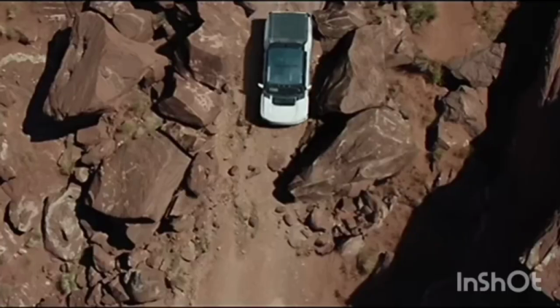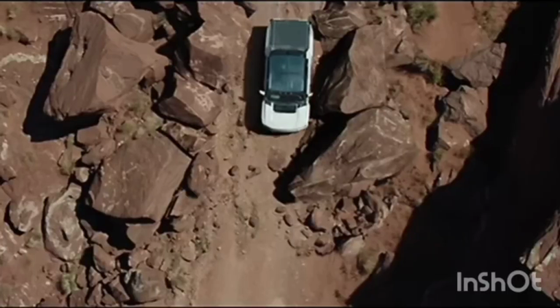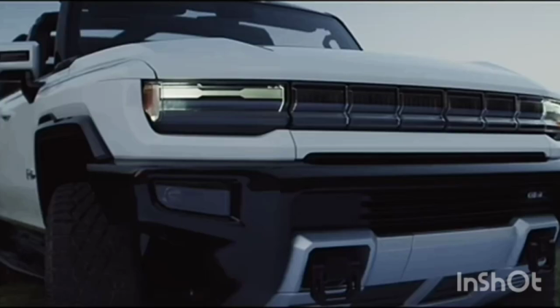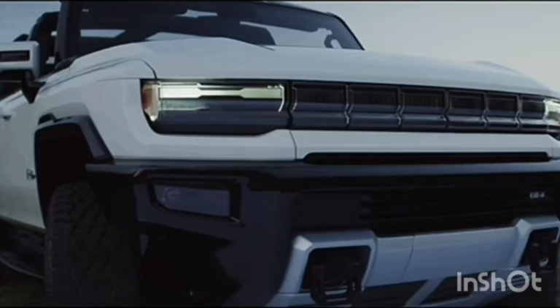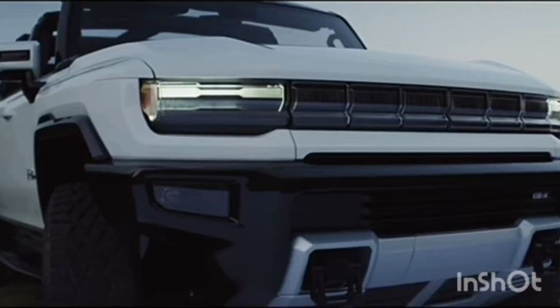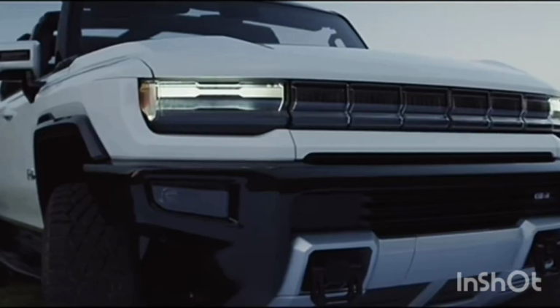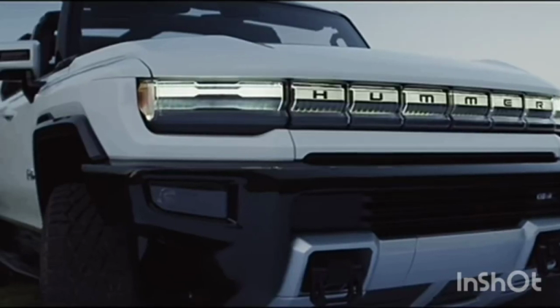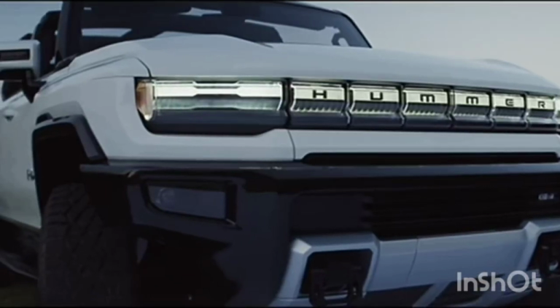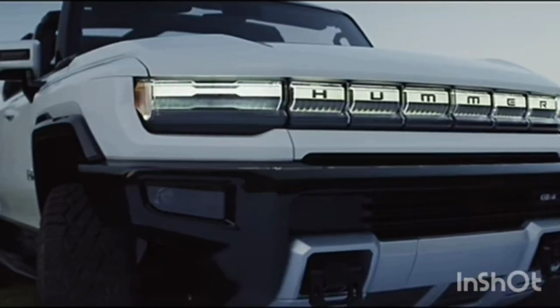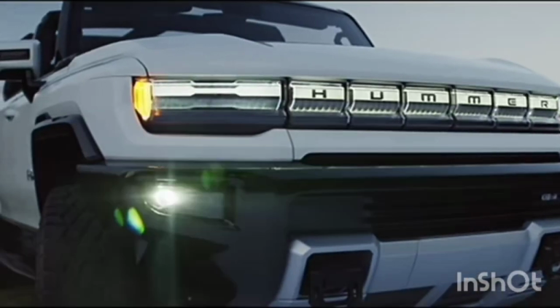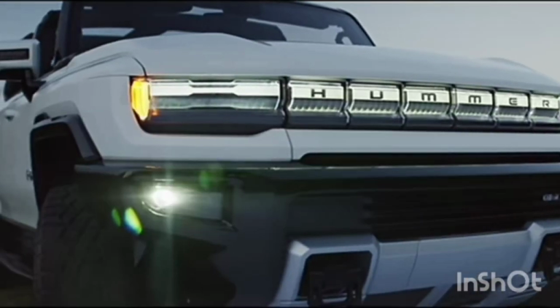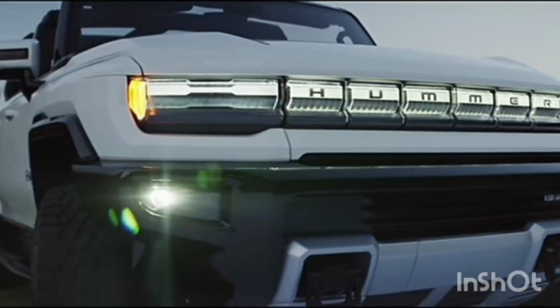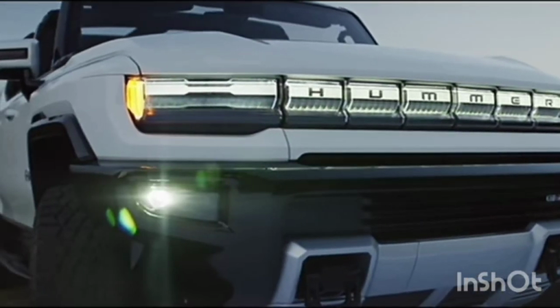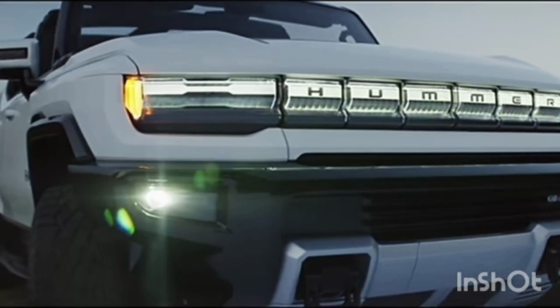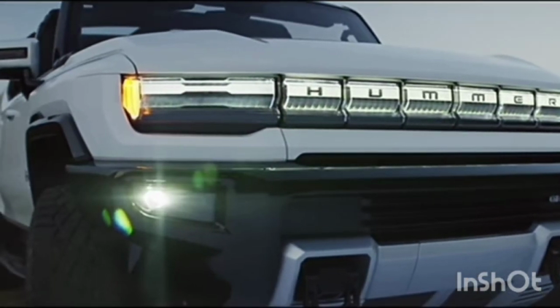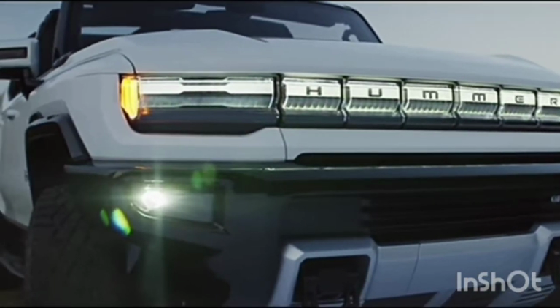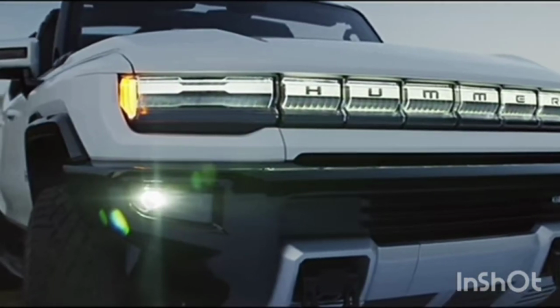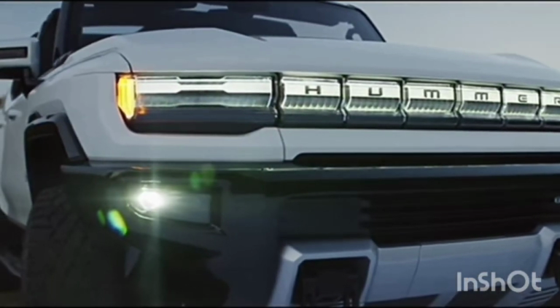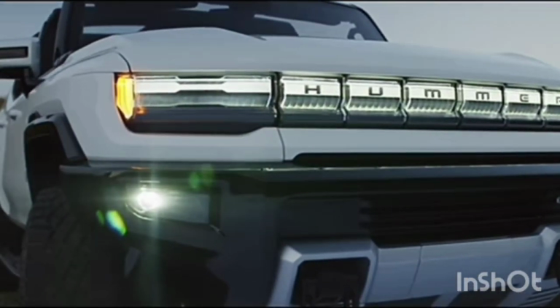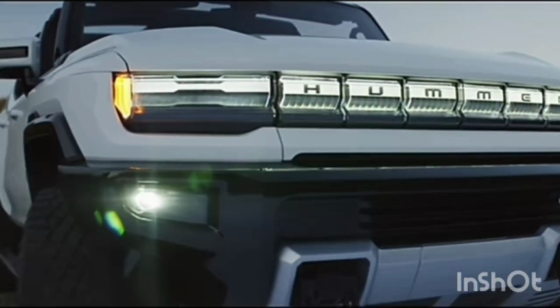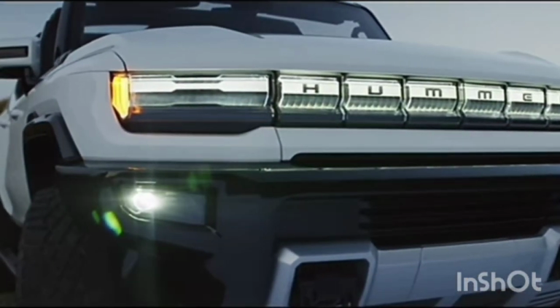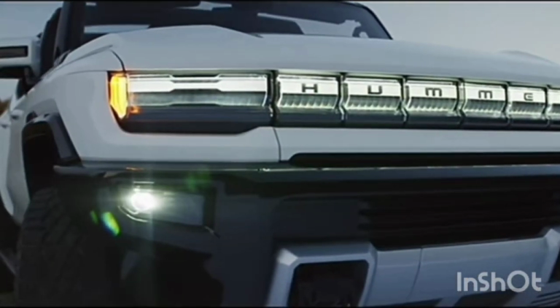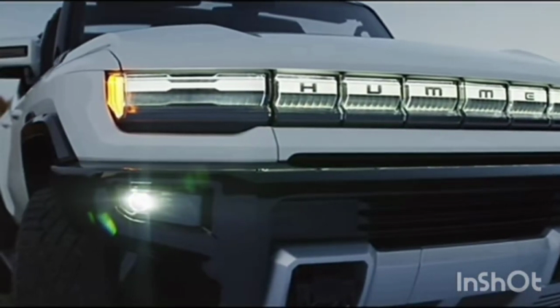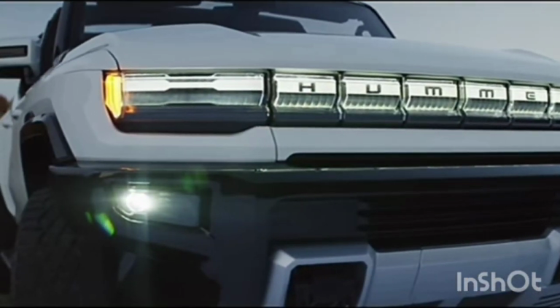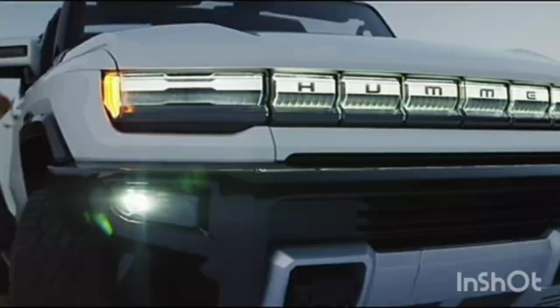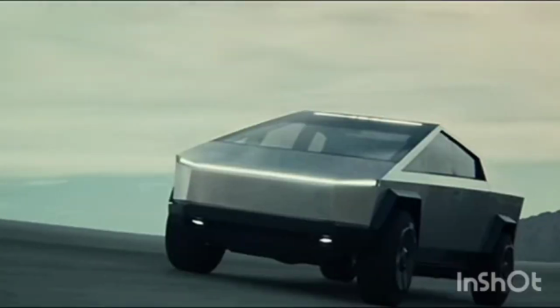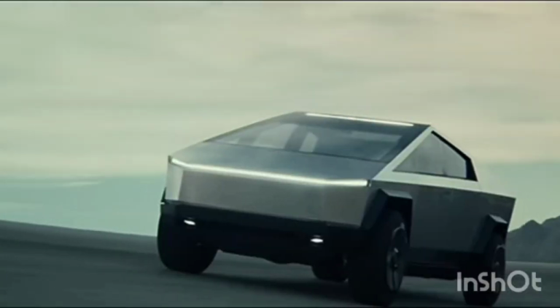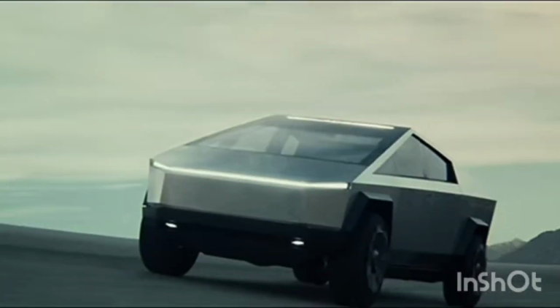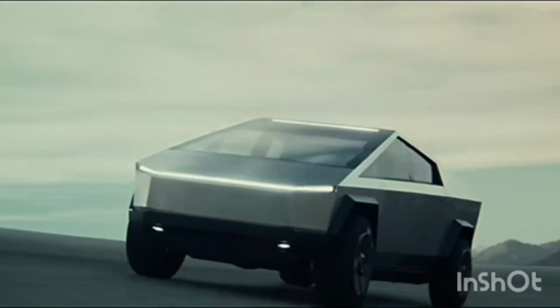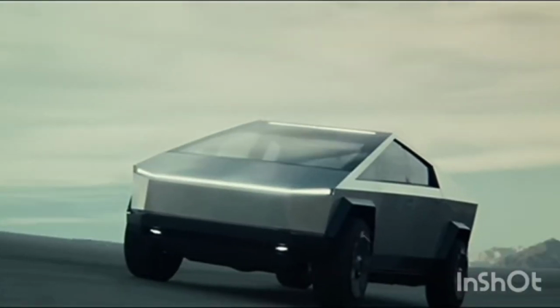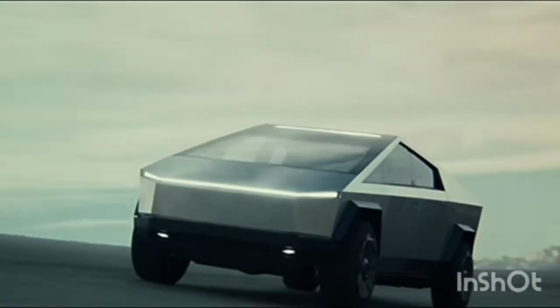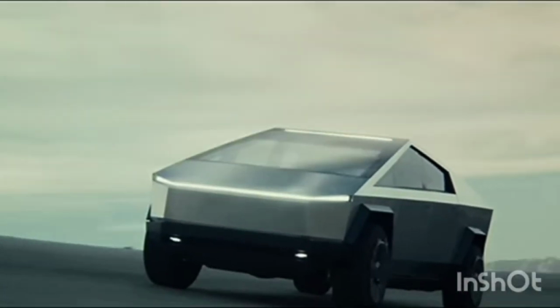Today we will be comparing the Hummer pickup truck and the Tesla Cybertruck.